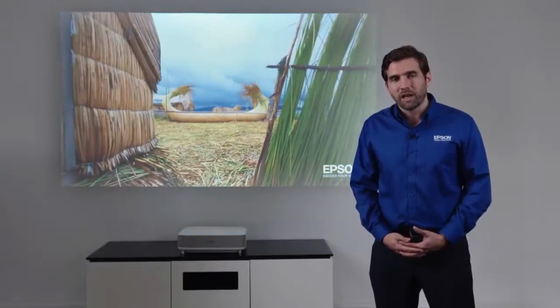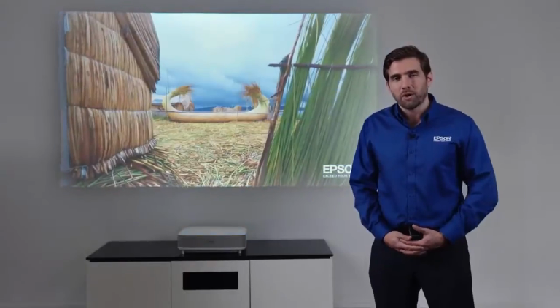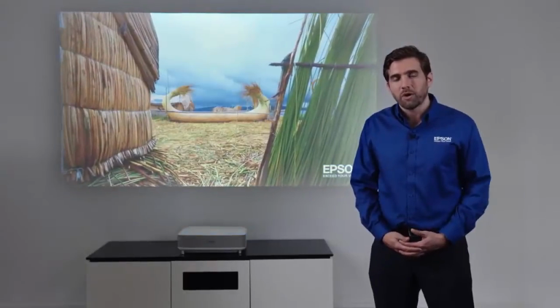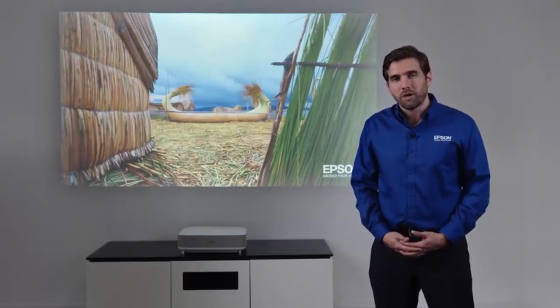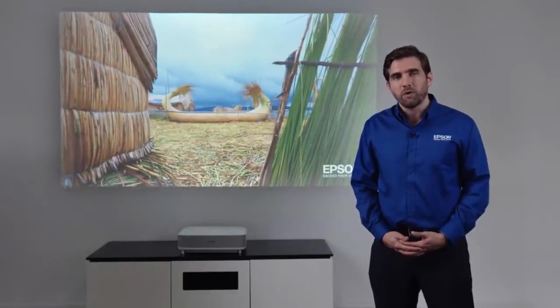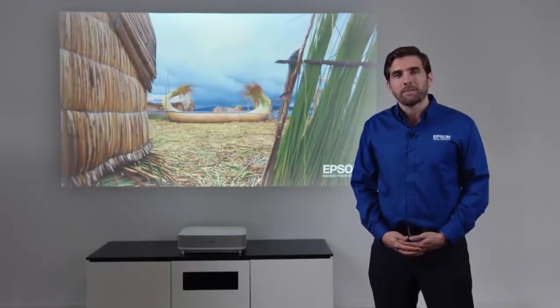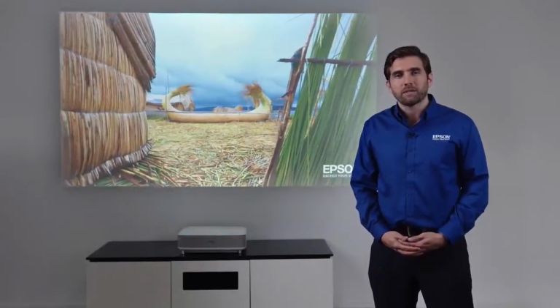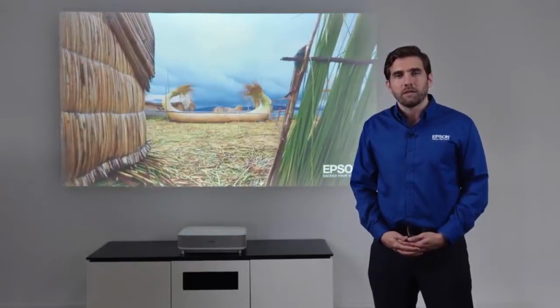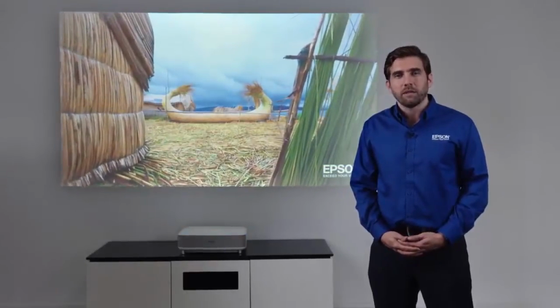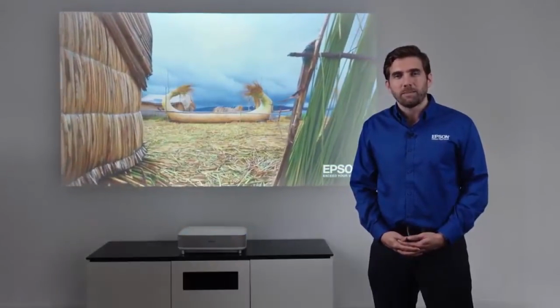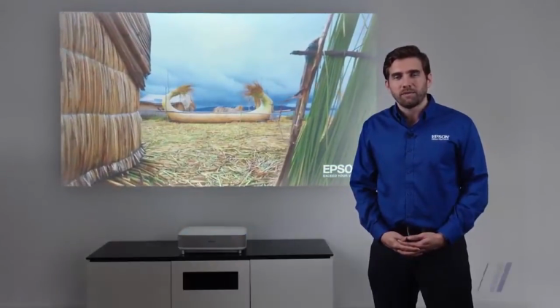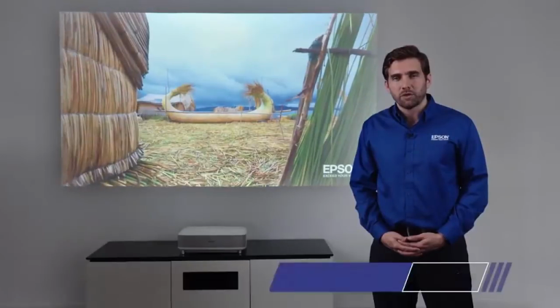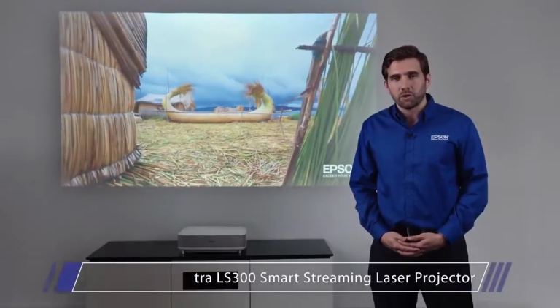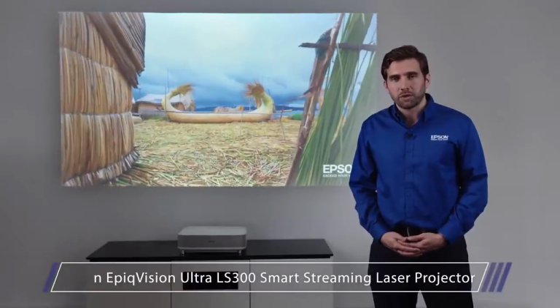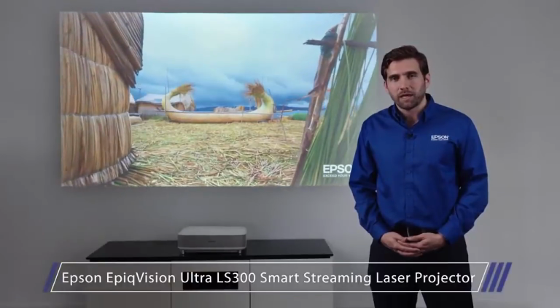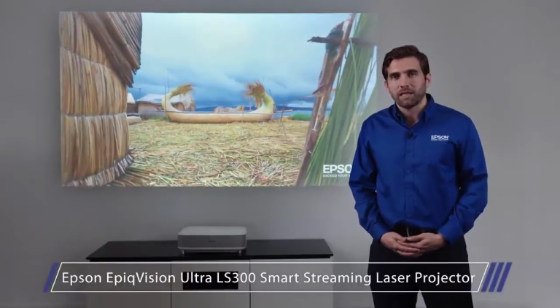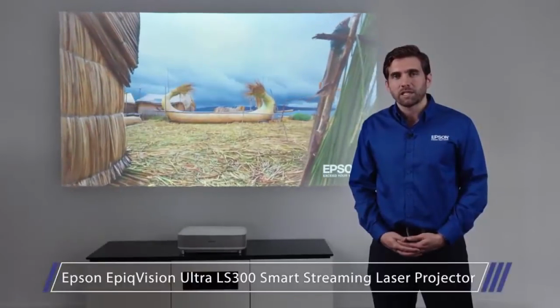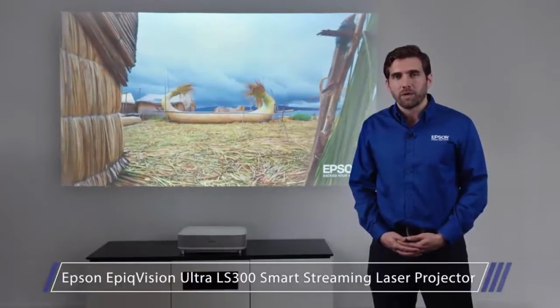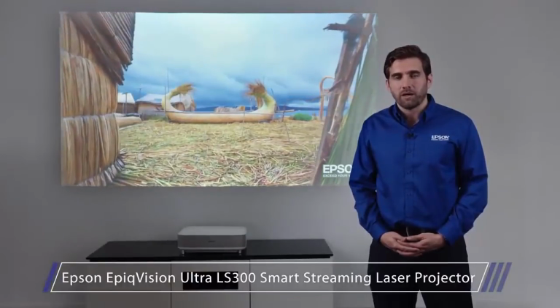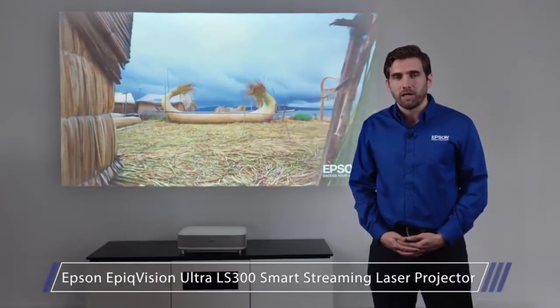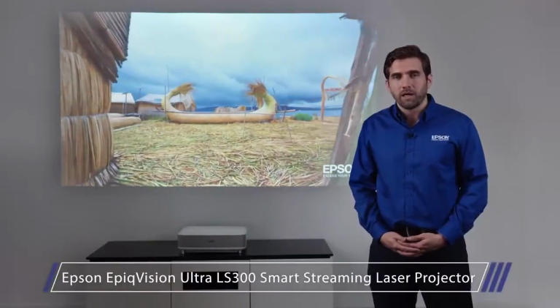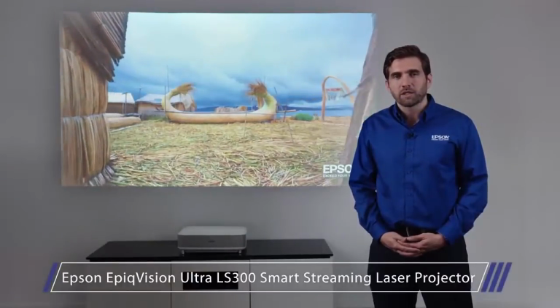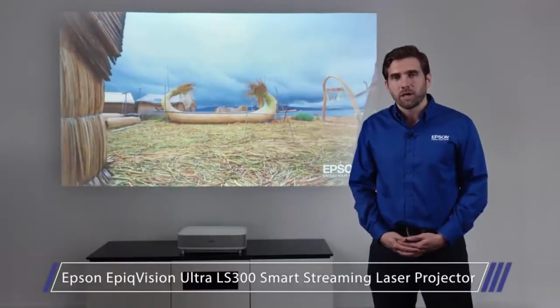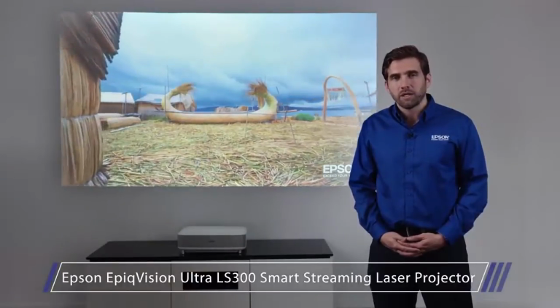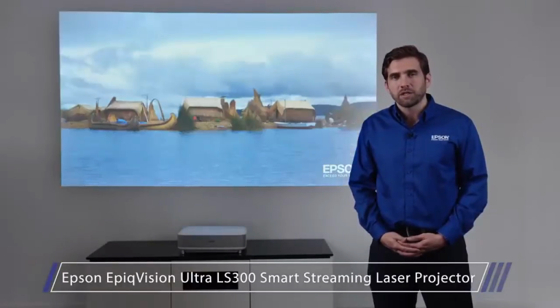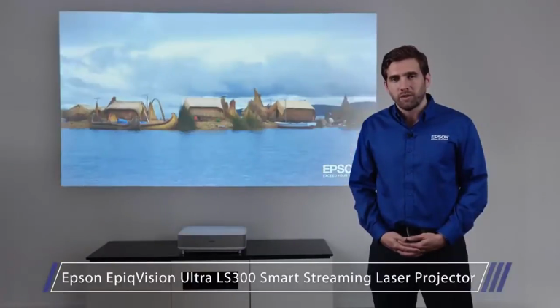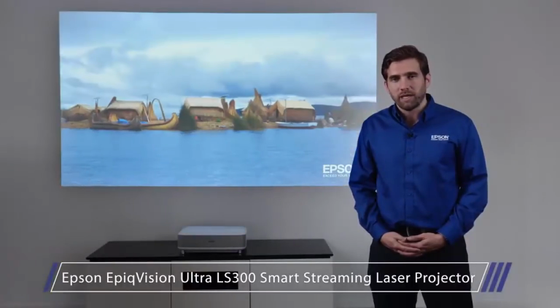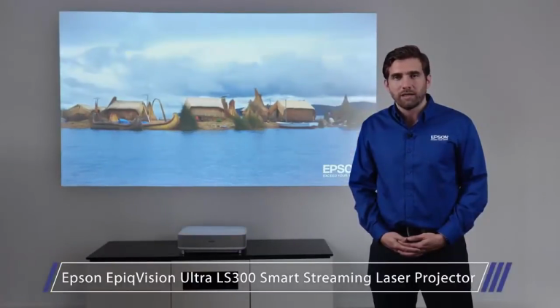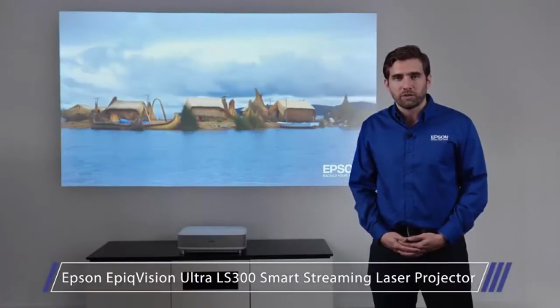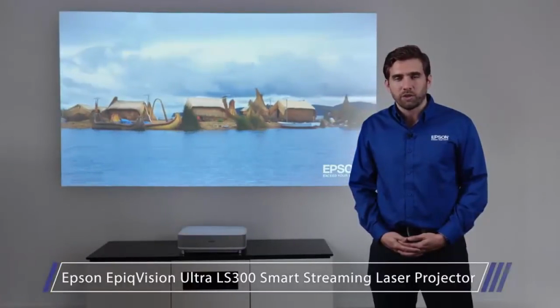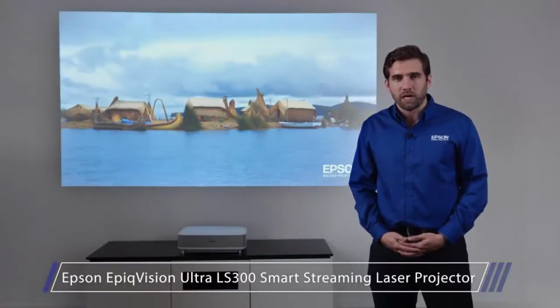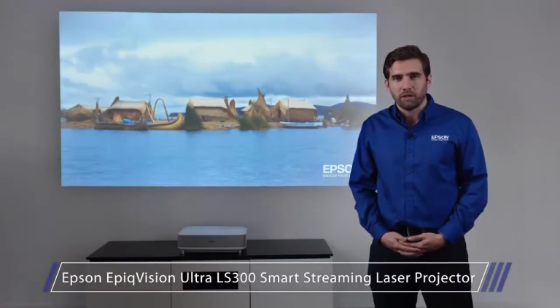Thank you for watching this short demo of the new Epson EpiqVision Ultra LS300 Smart Streaming Laser Projector.